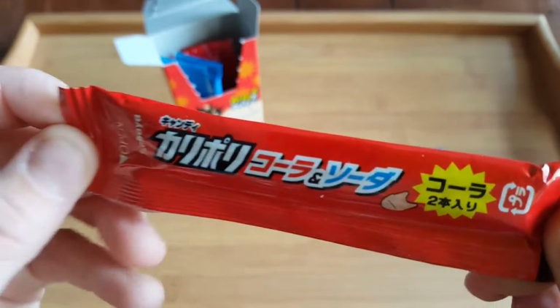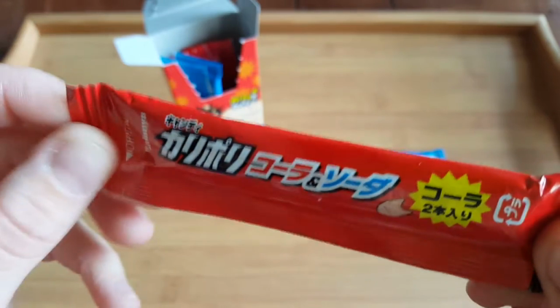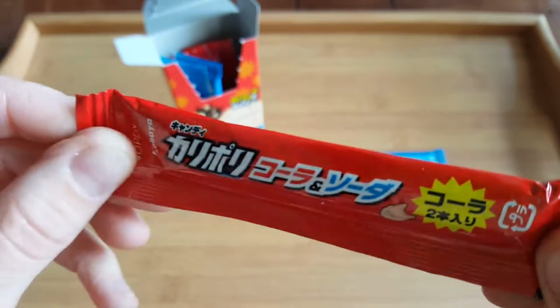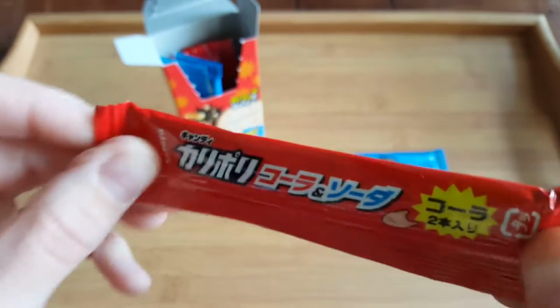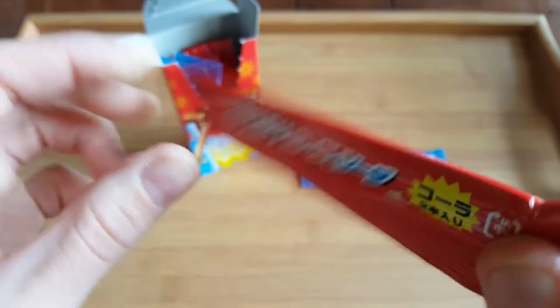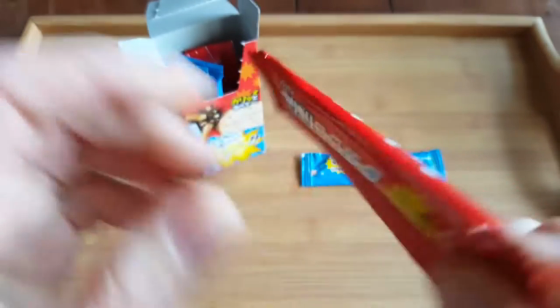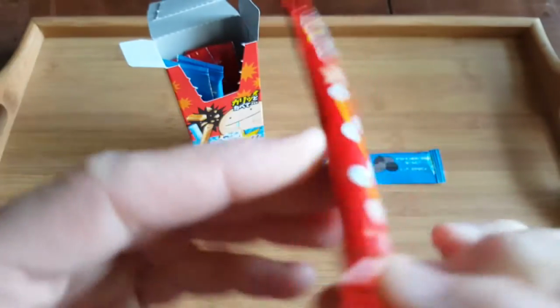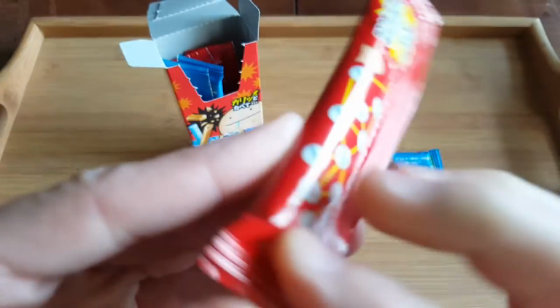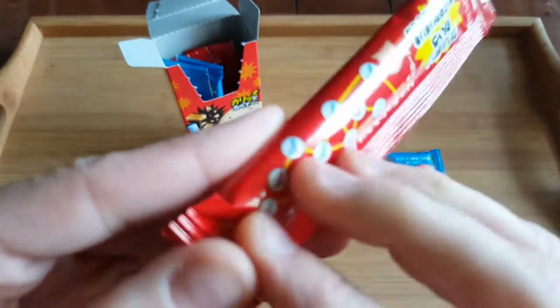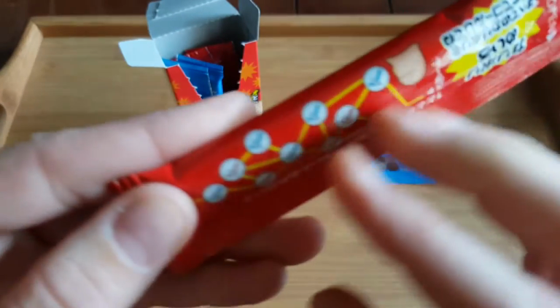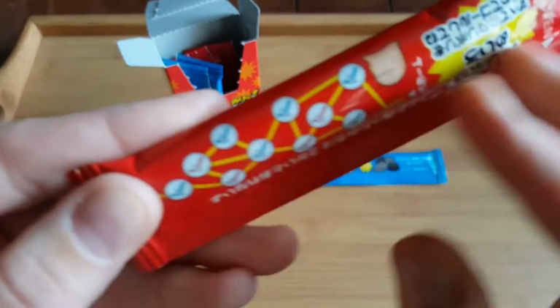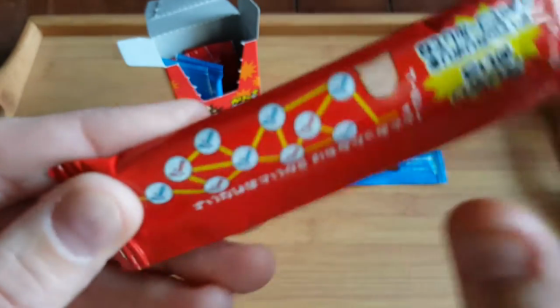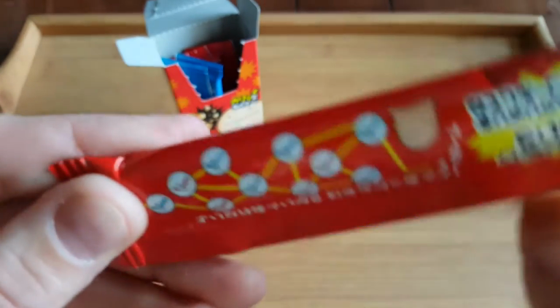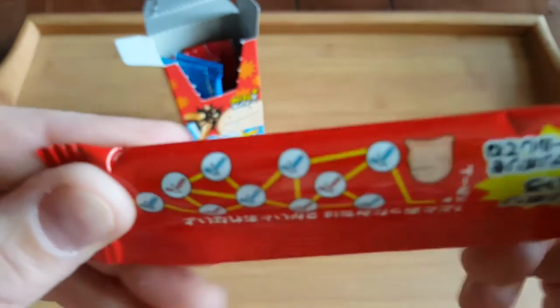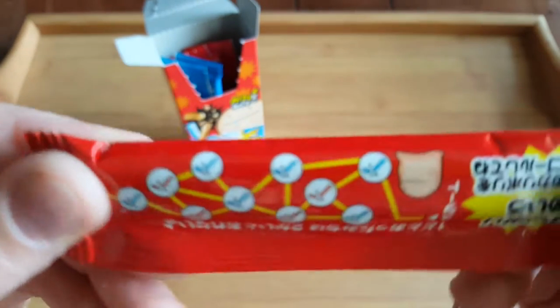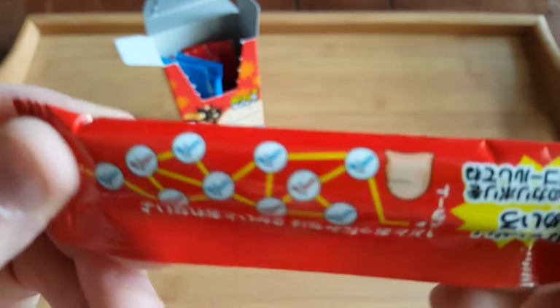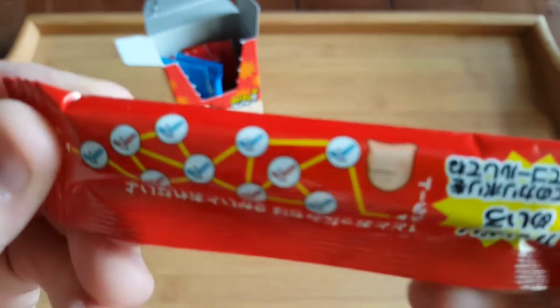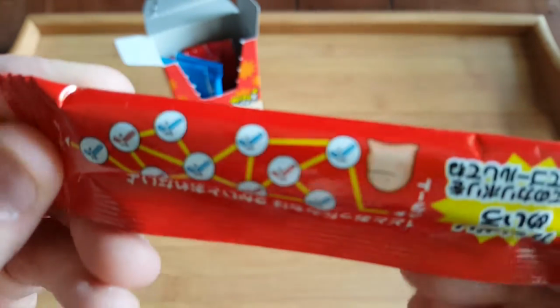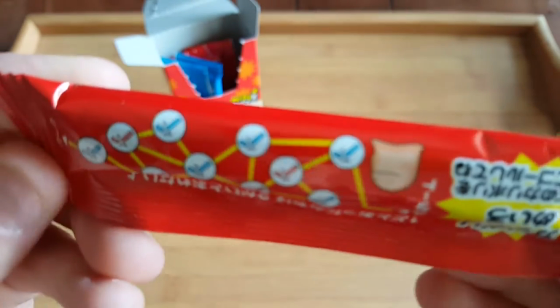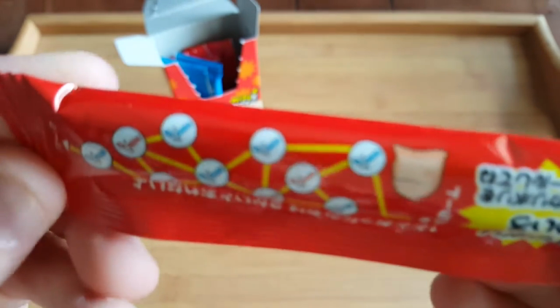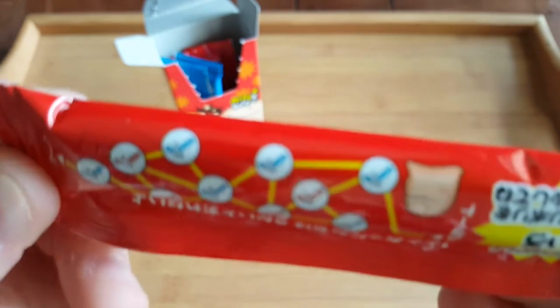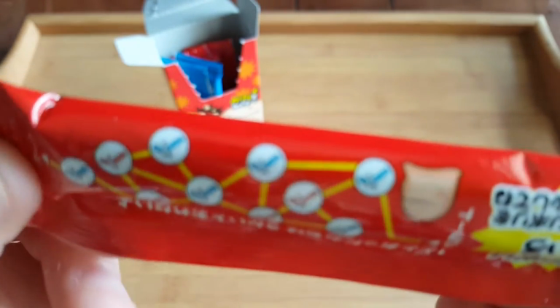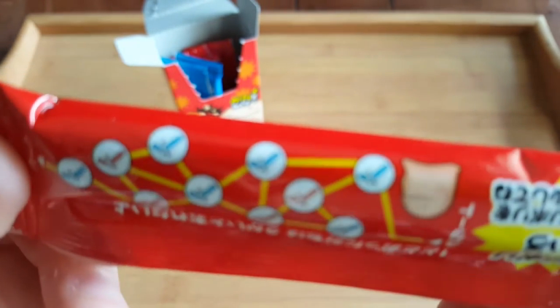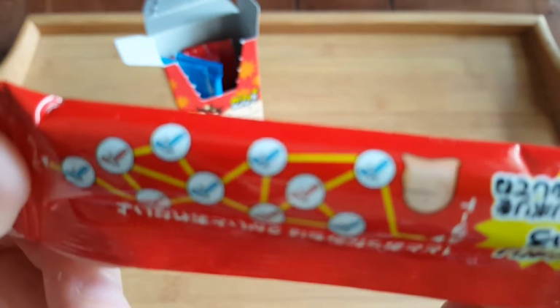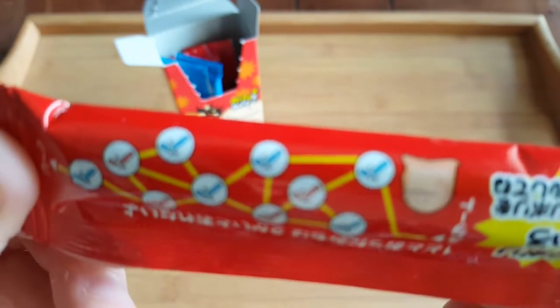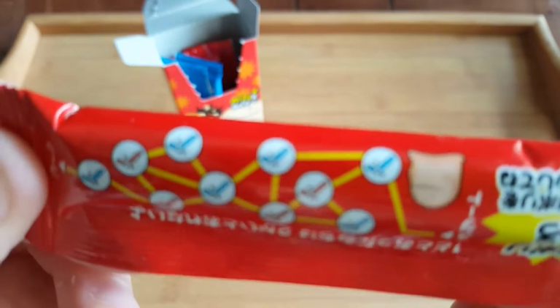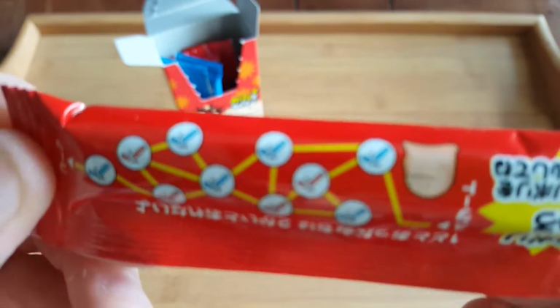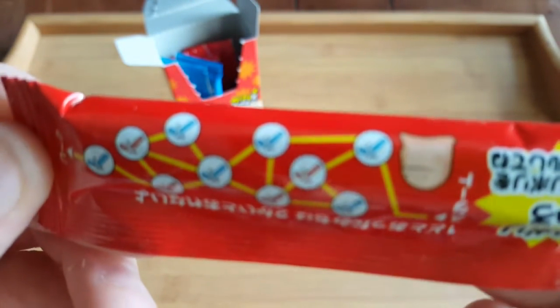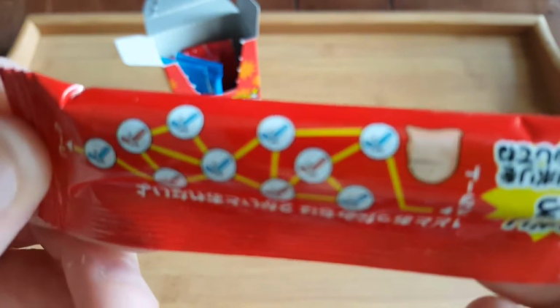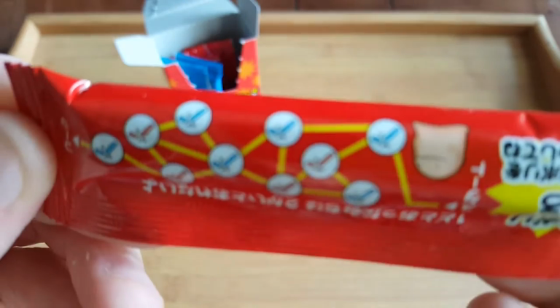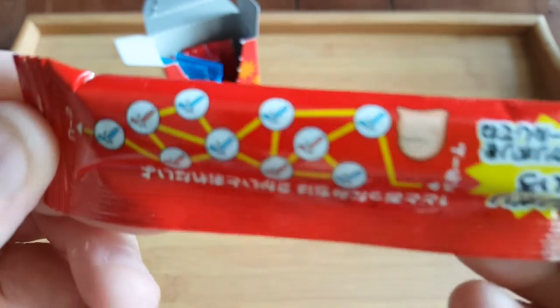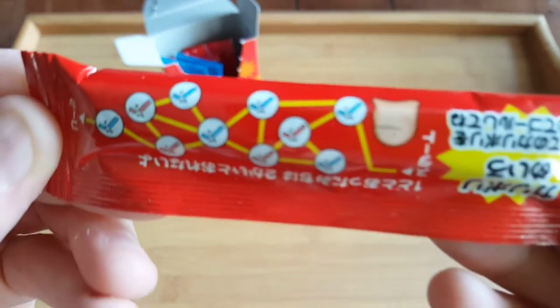Now I'm going to take a look at the hair. The hair is a little bit more thick. It's very different if you want to cut it. I'm going to take a look at the hair.